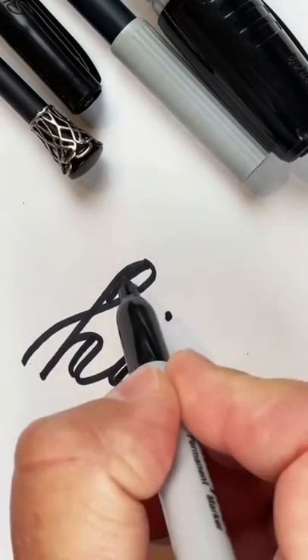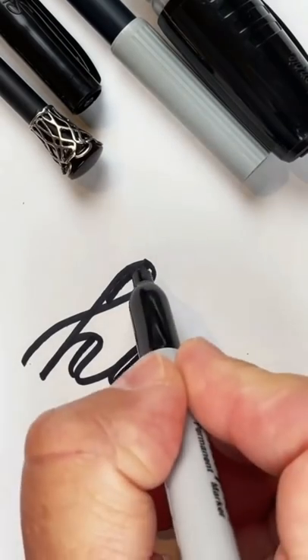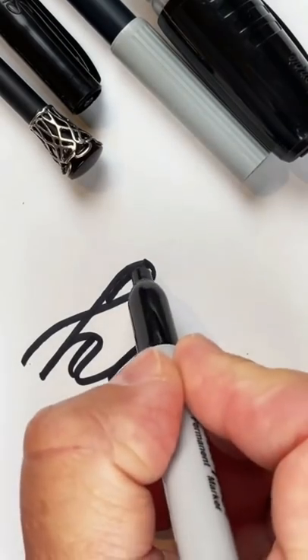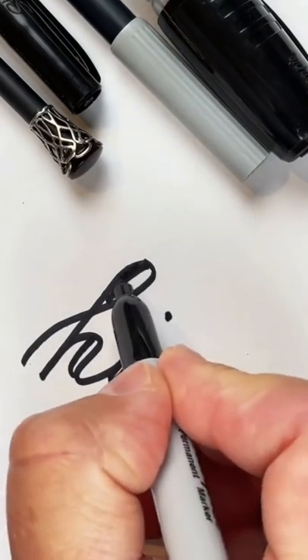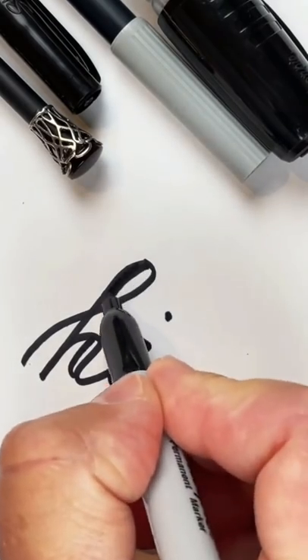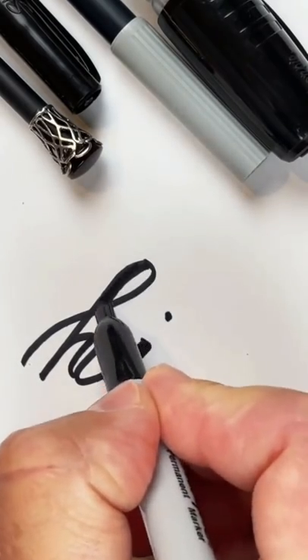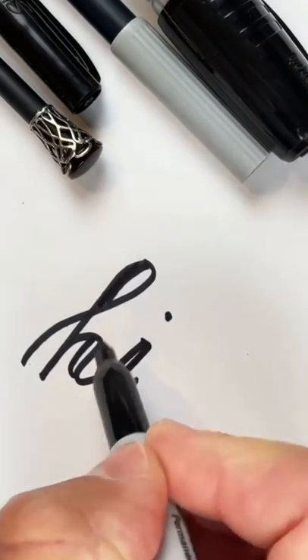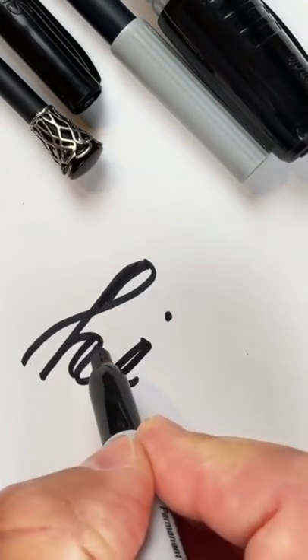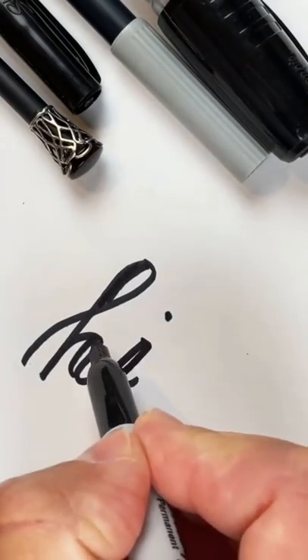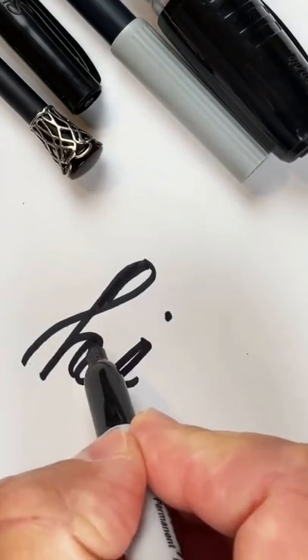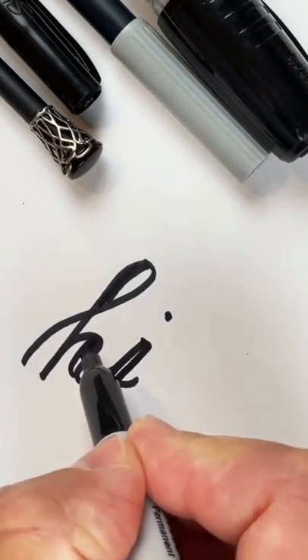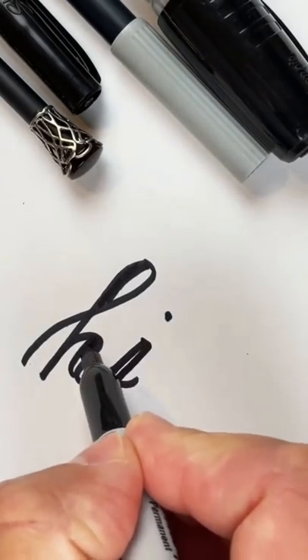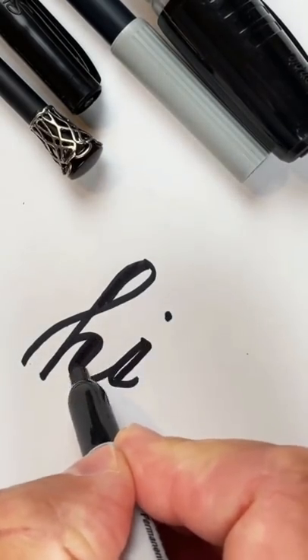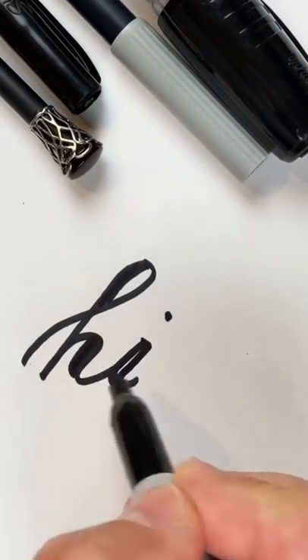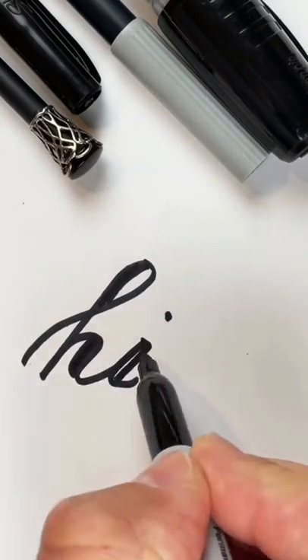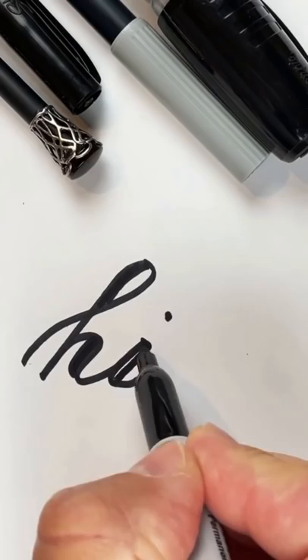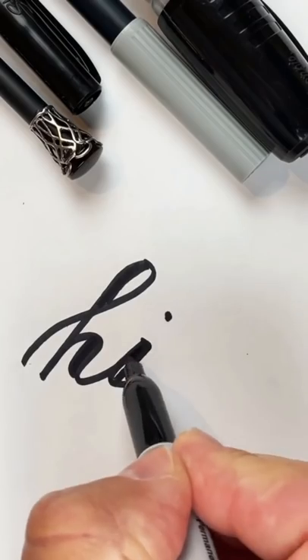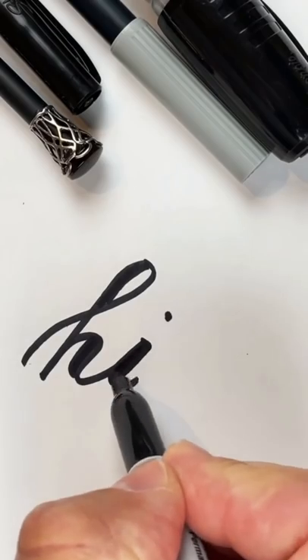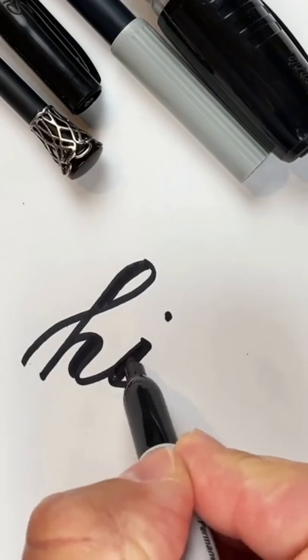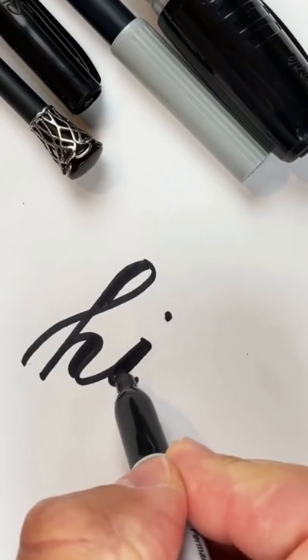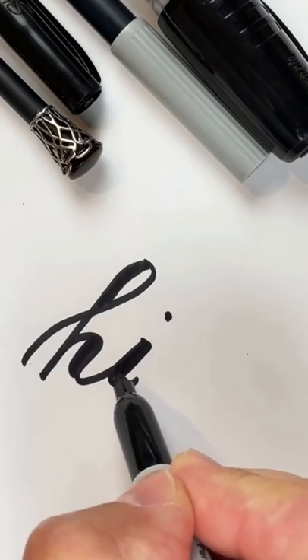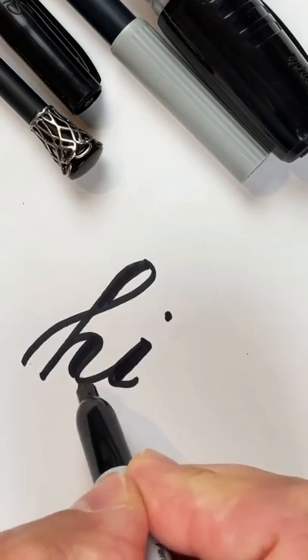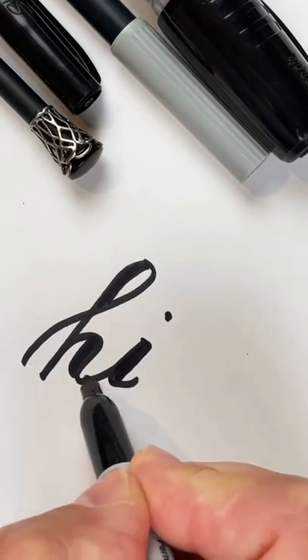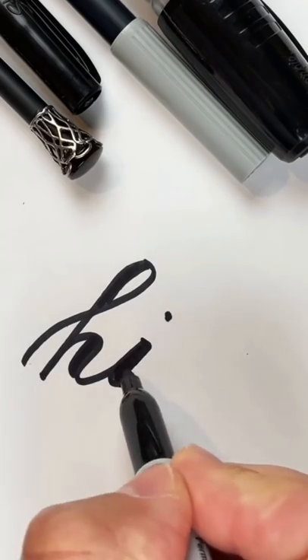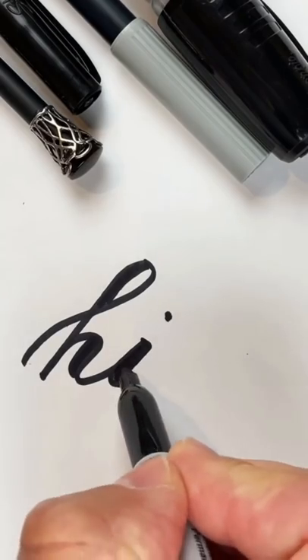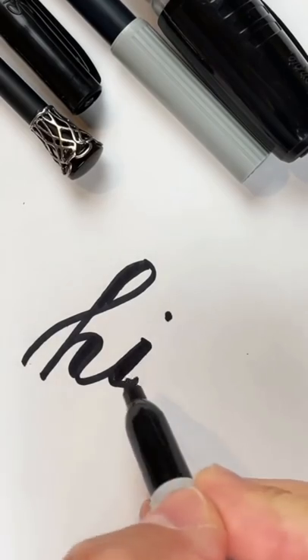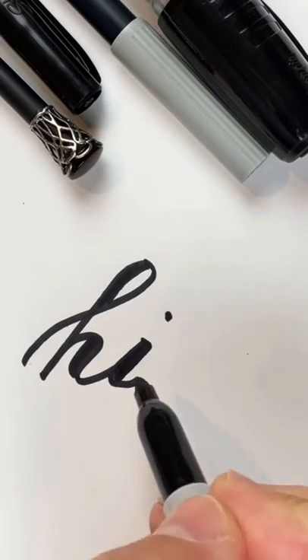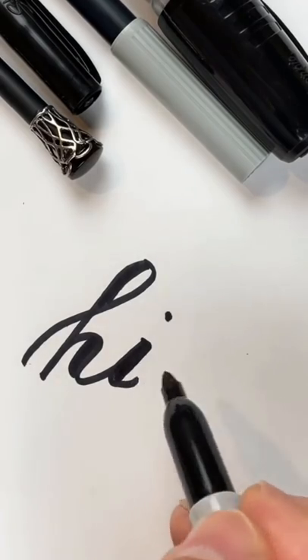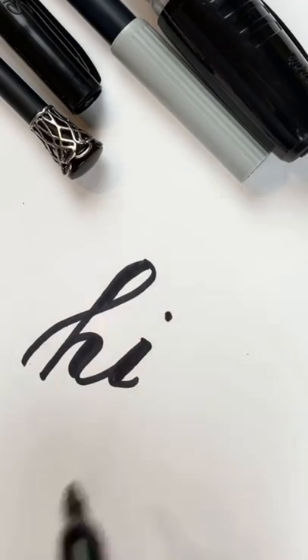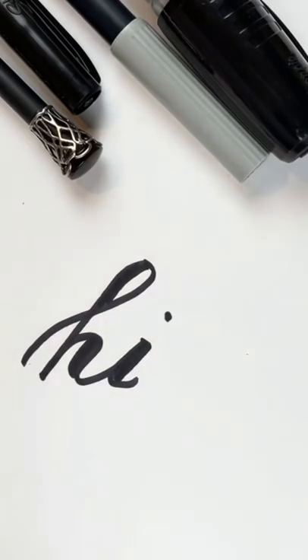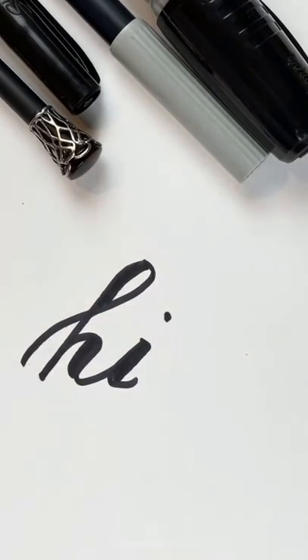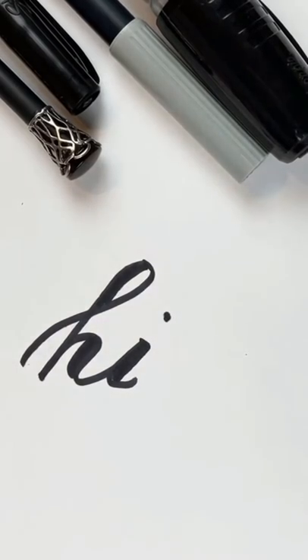Take the area you have left over, fill it in with marker. There you go. You just learned calligraphy.